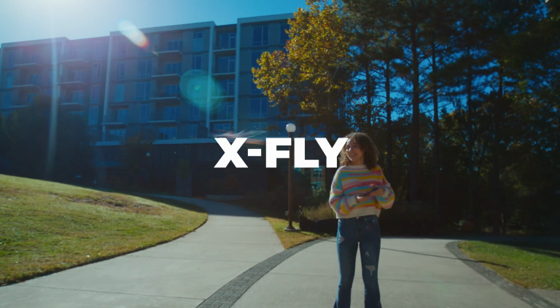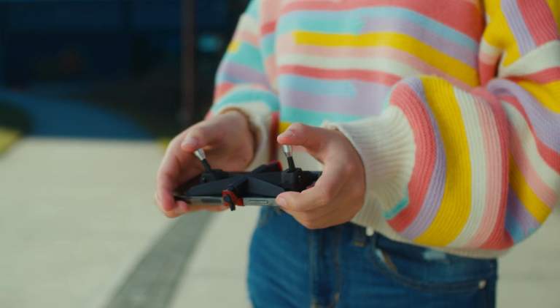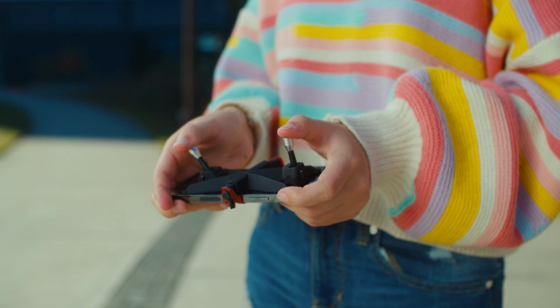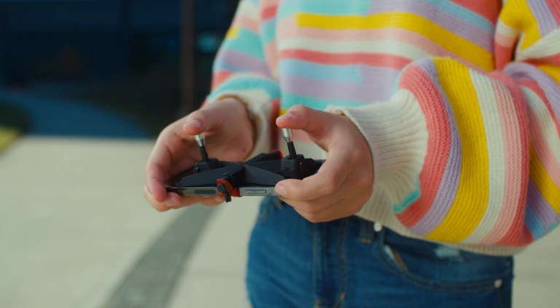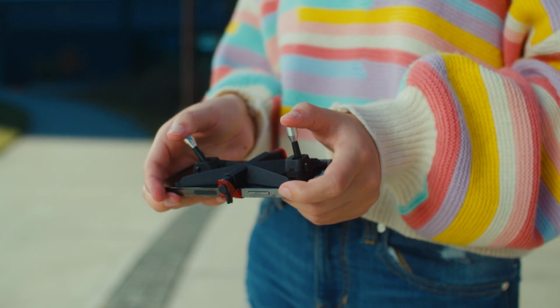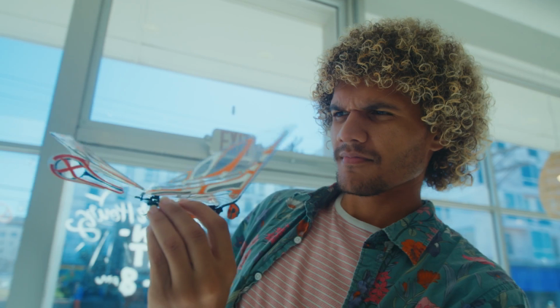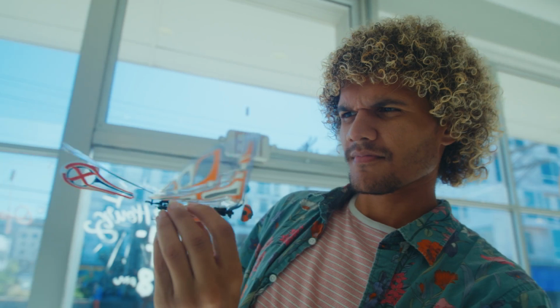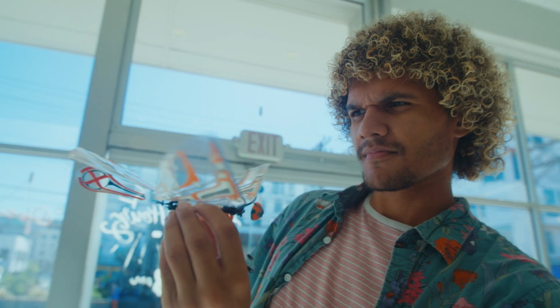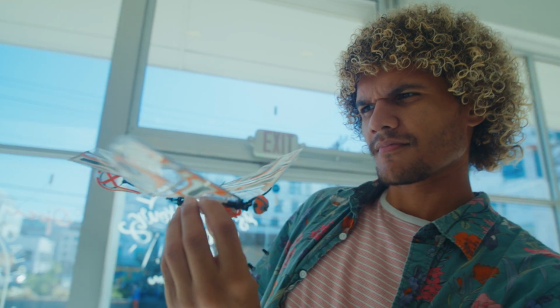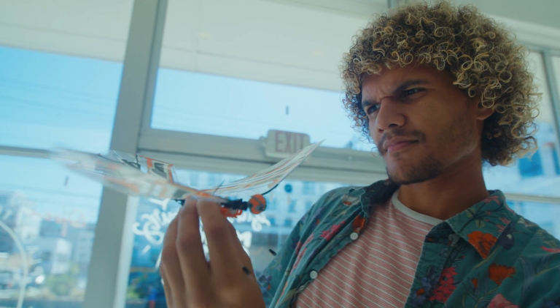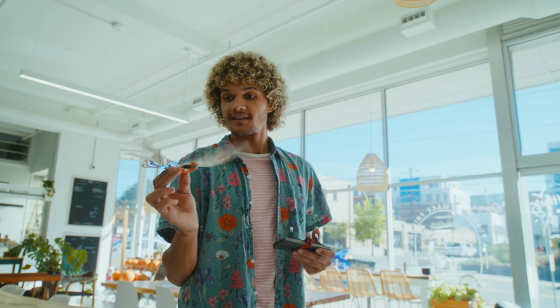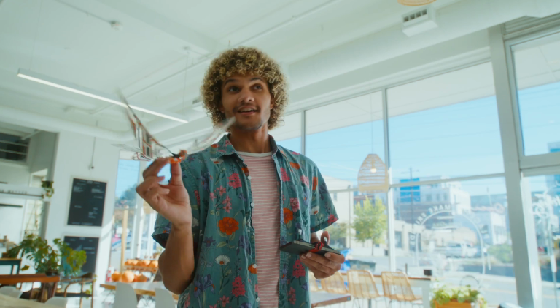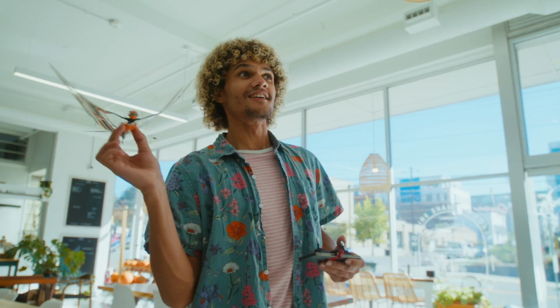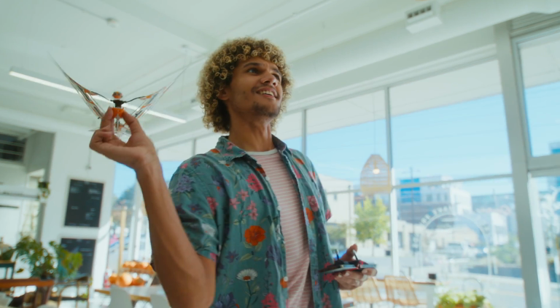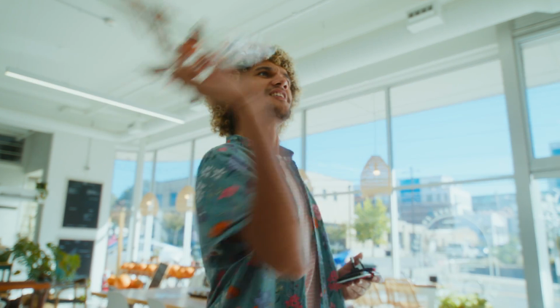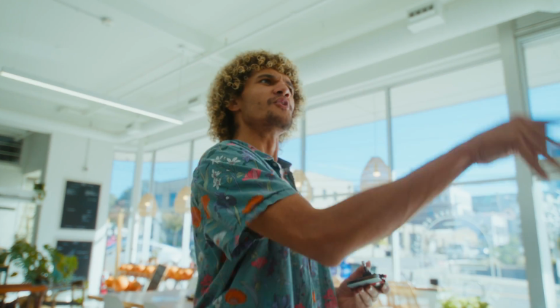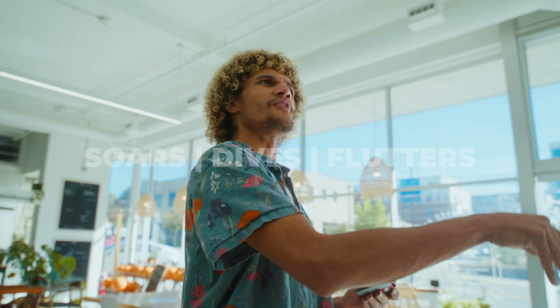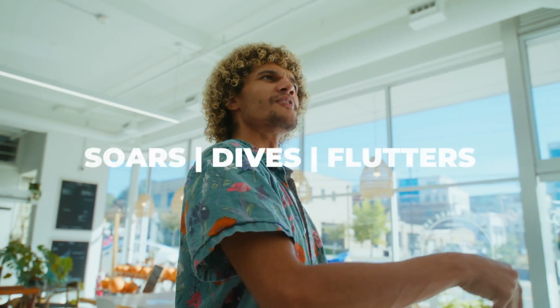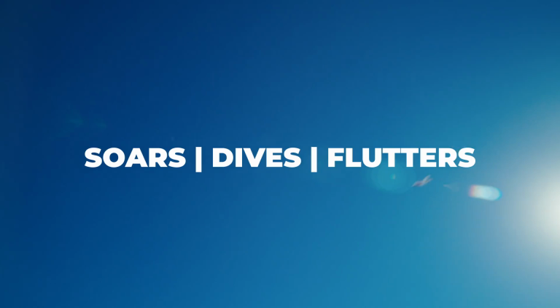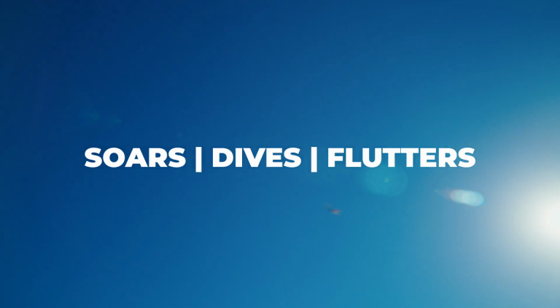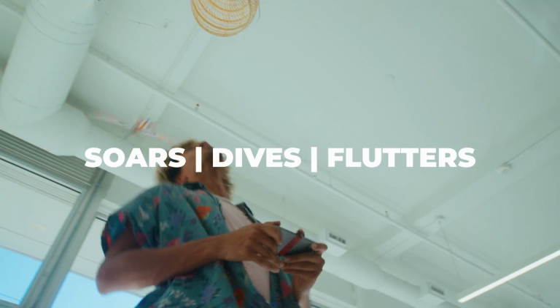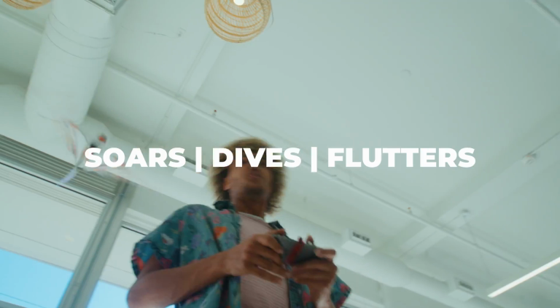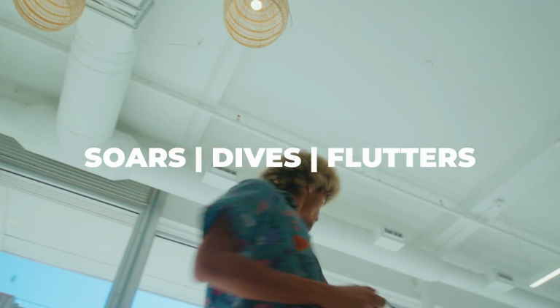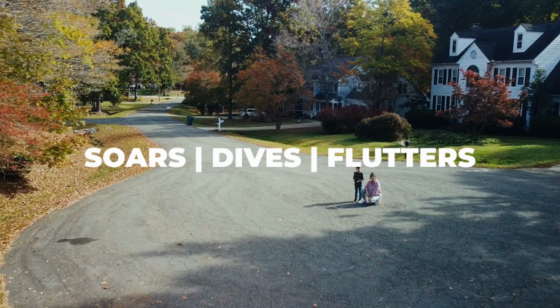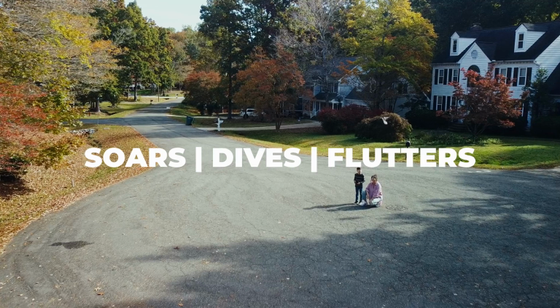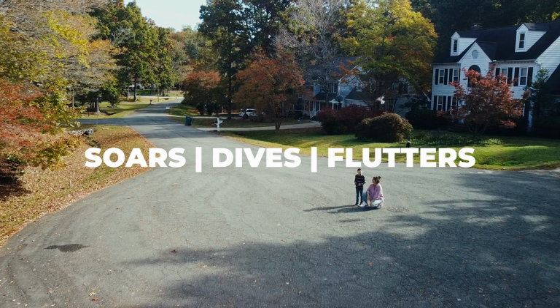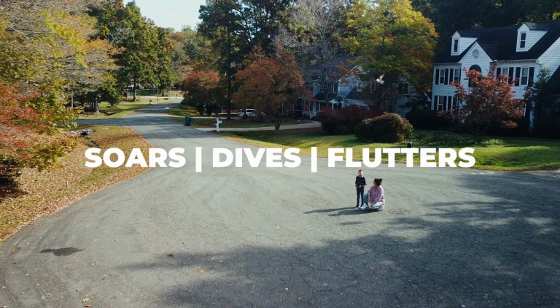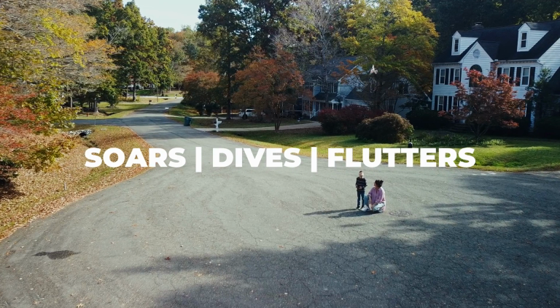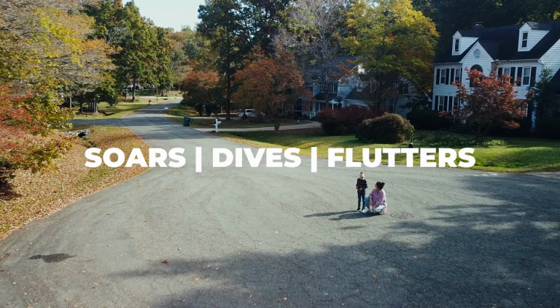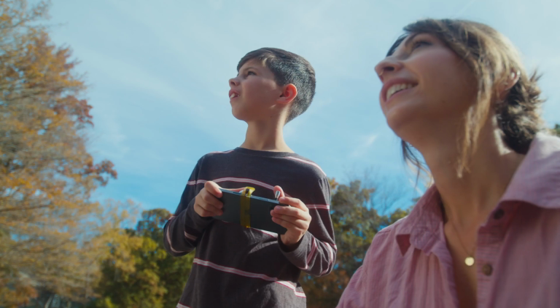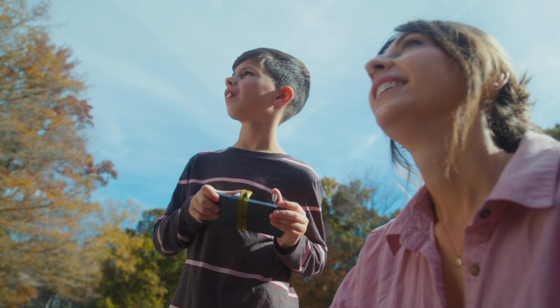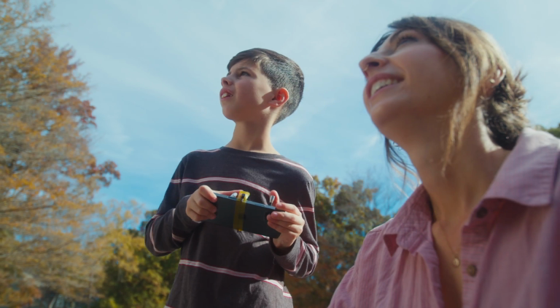XFly is a remote-controlled, biomimetic flying creature. It soars, dives, and flutters just like real birds and insects.